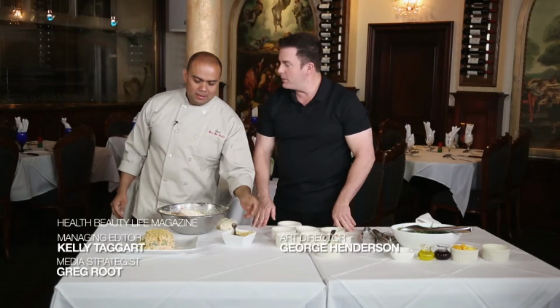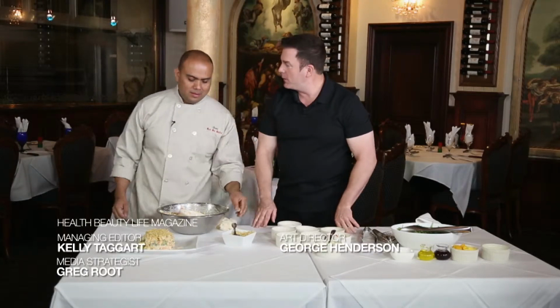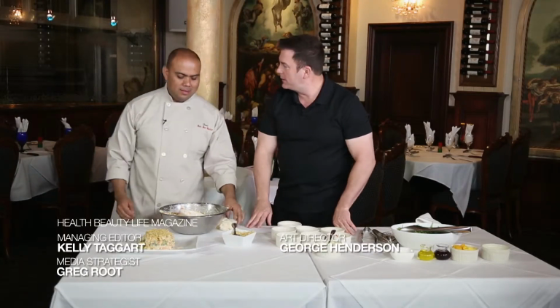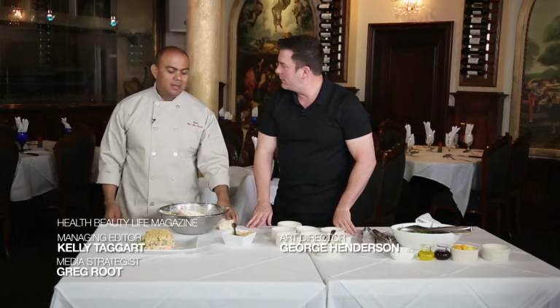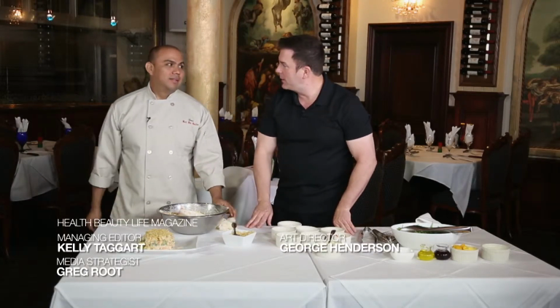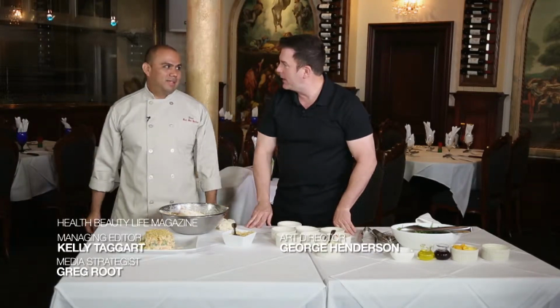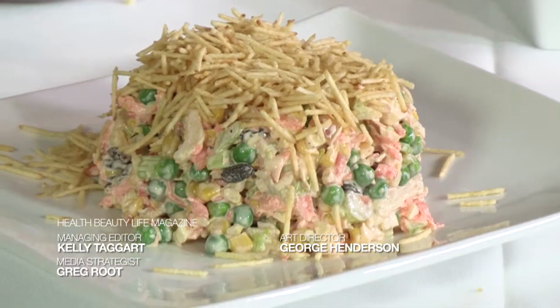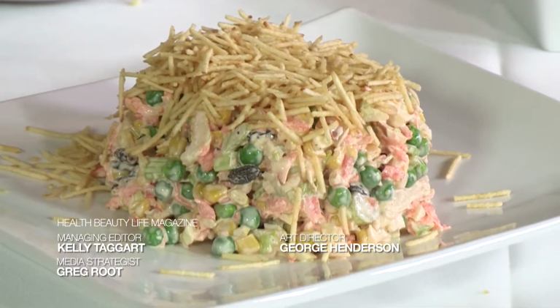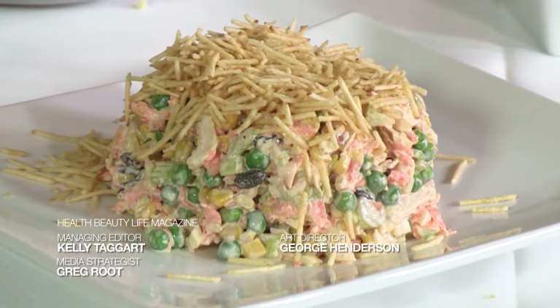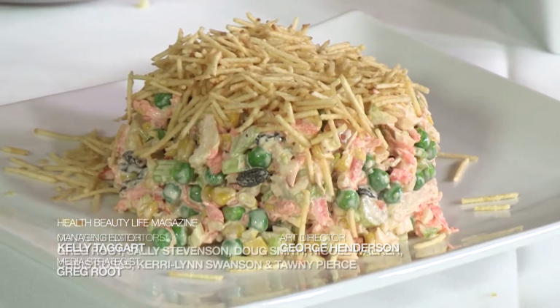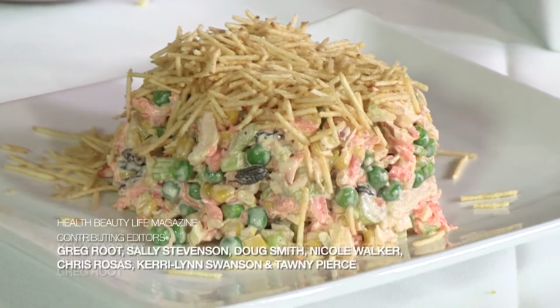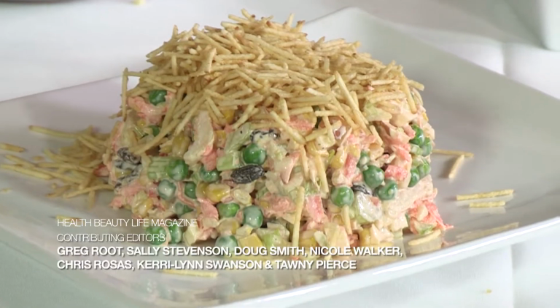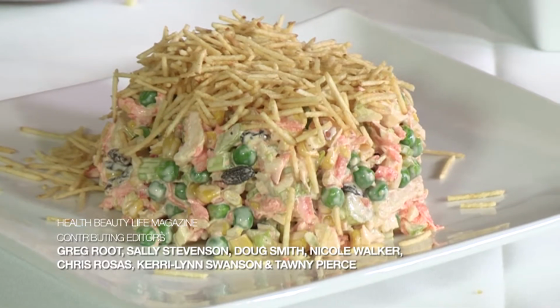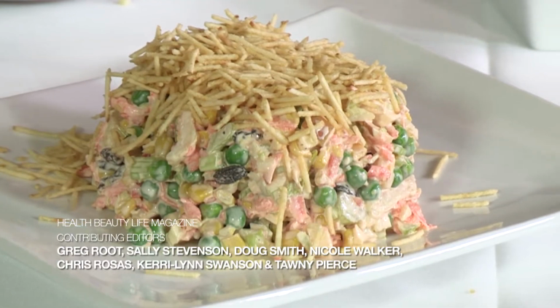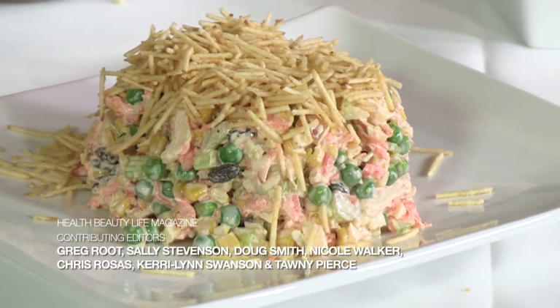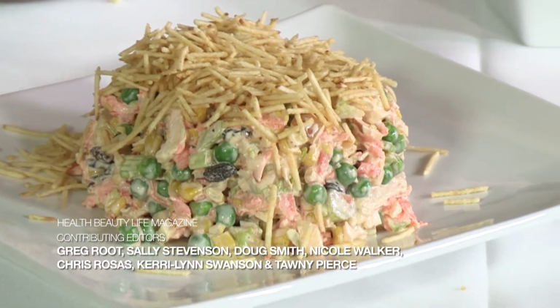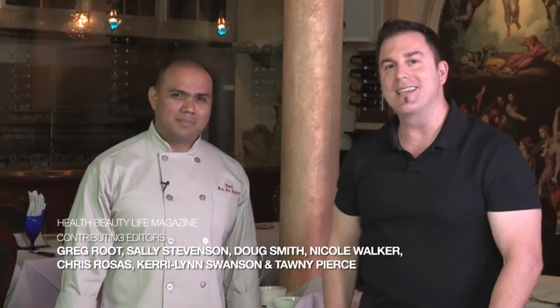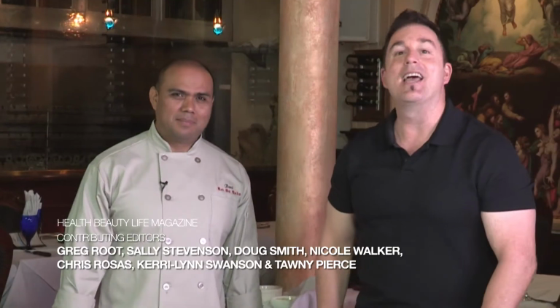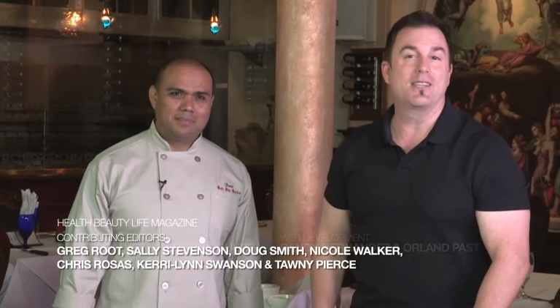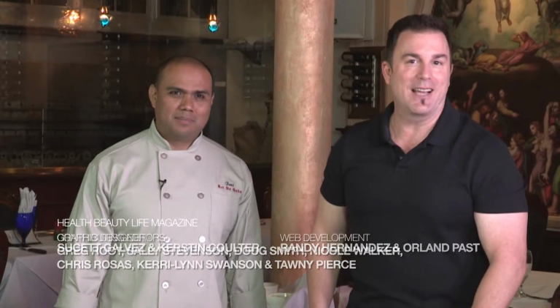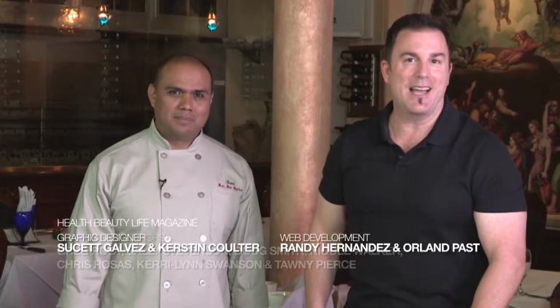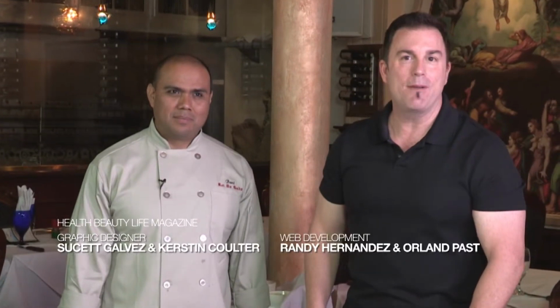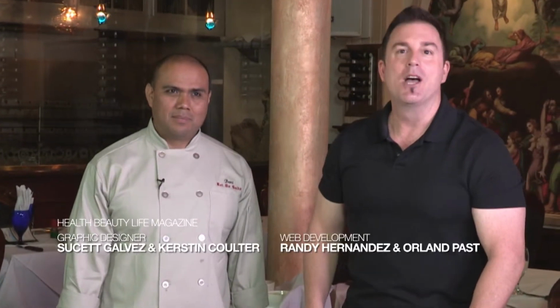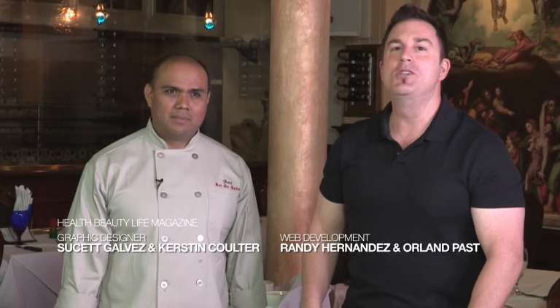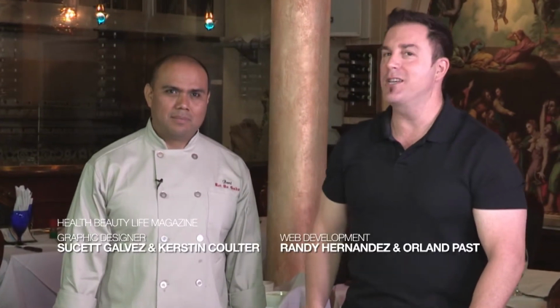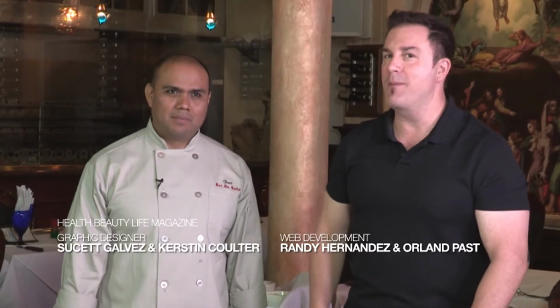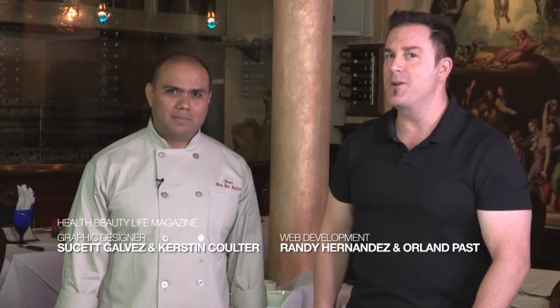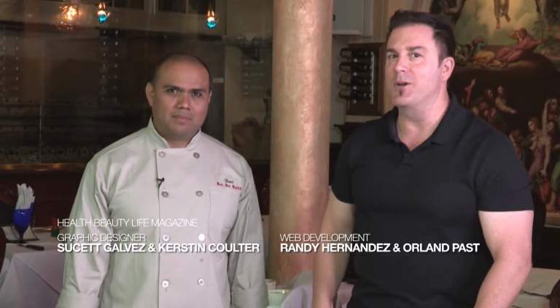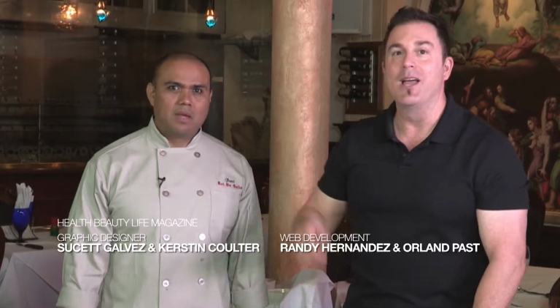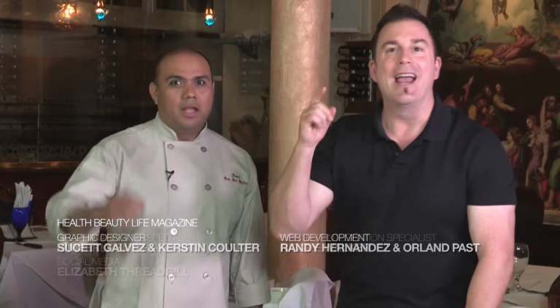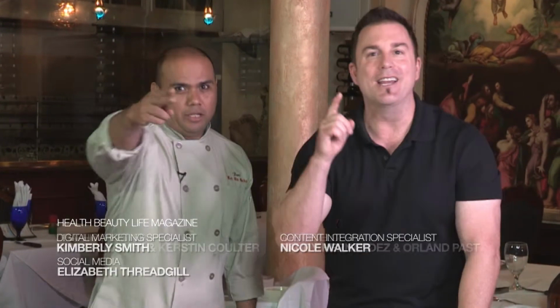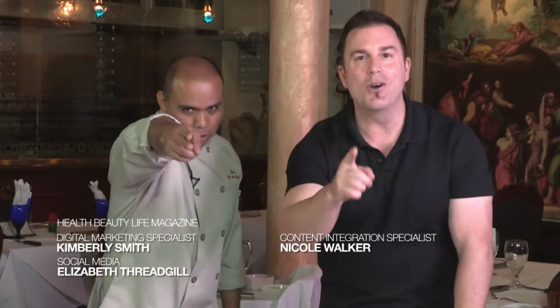That was pretty easy to put together. Thank you so much for being here with us, and until next time, just remember to enjoy.